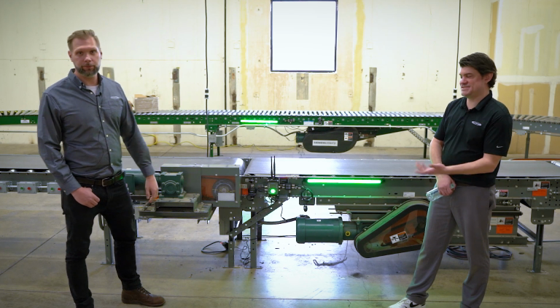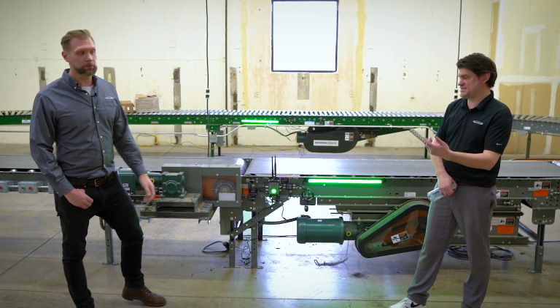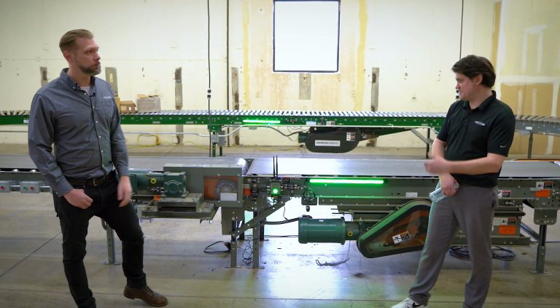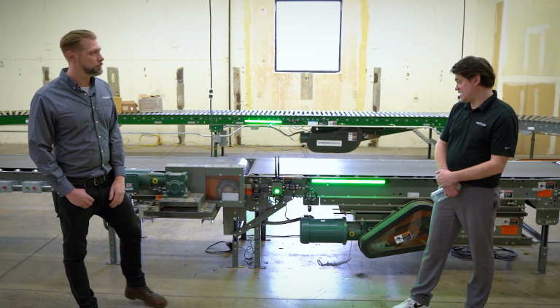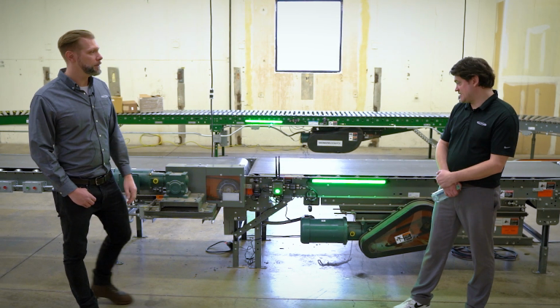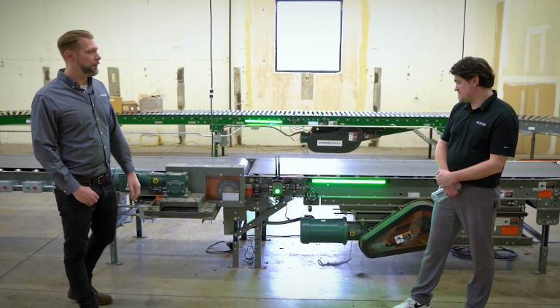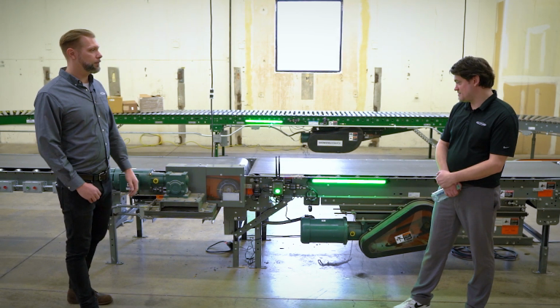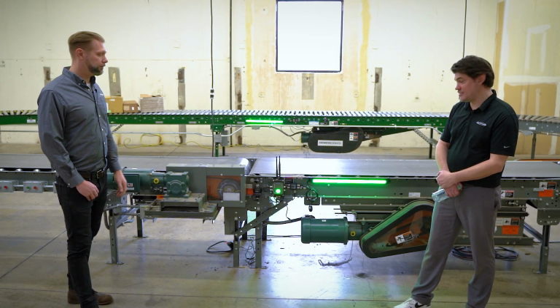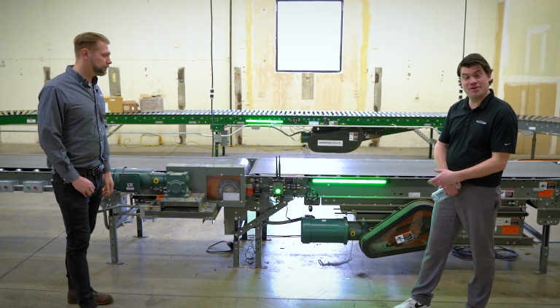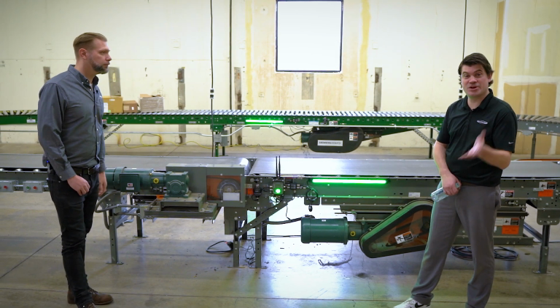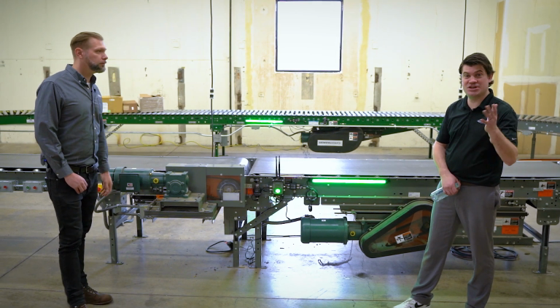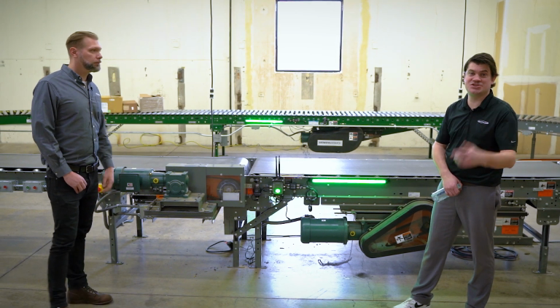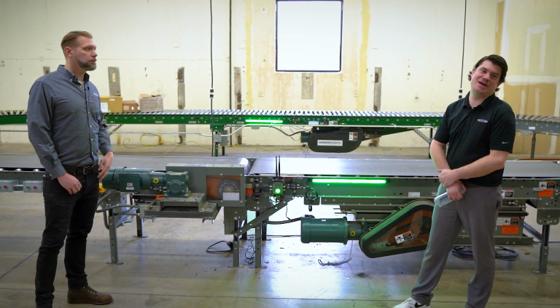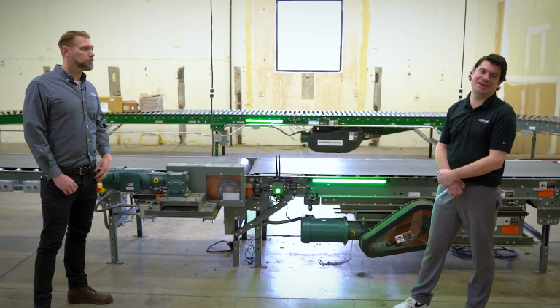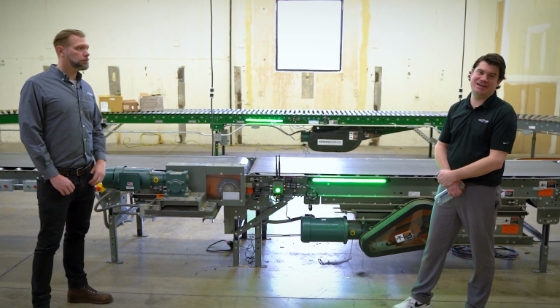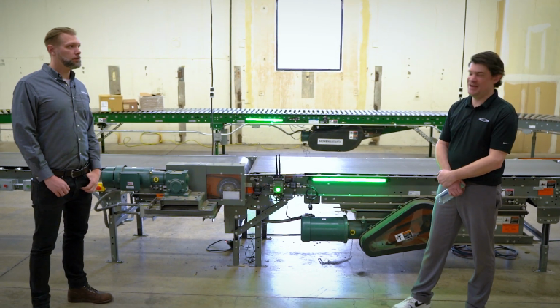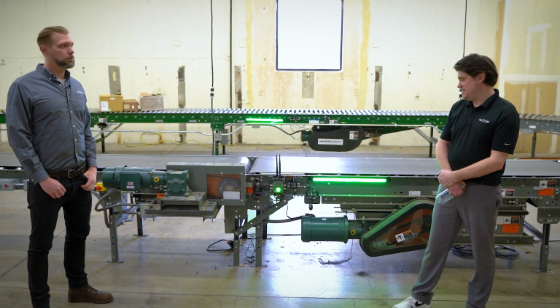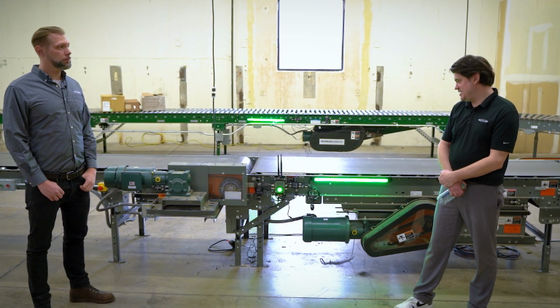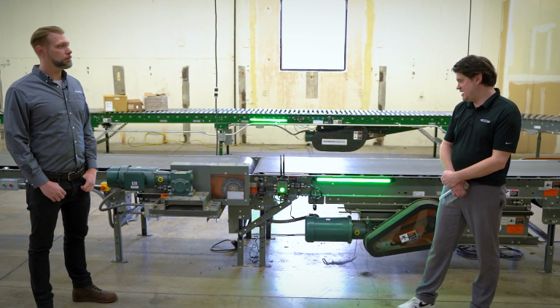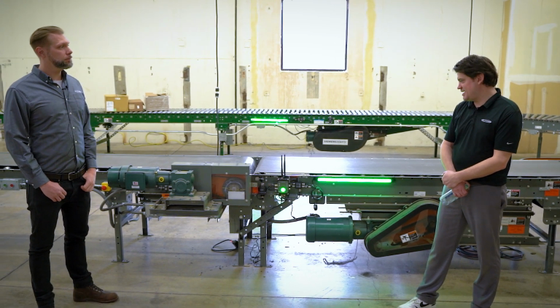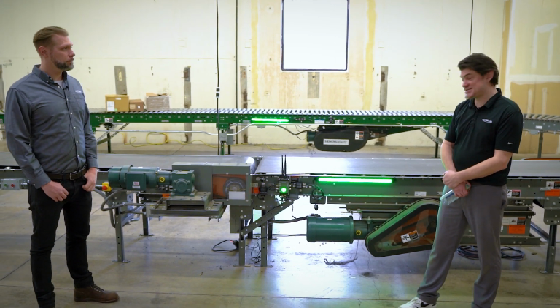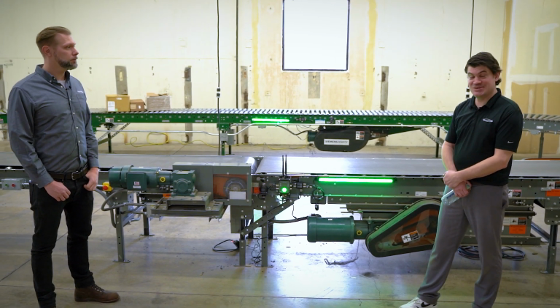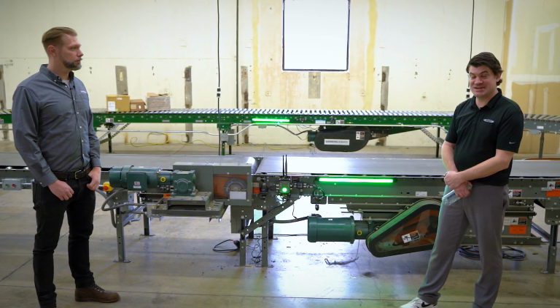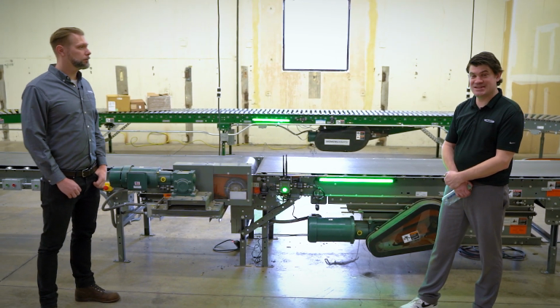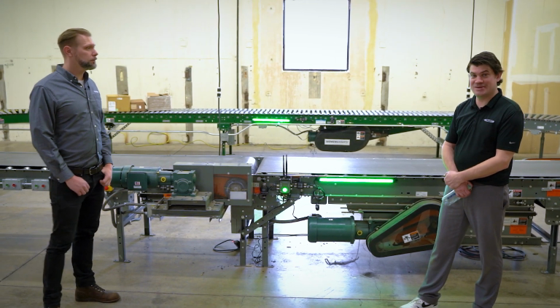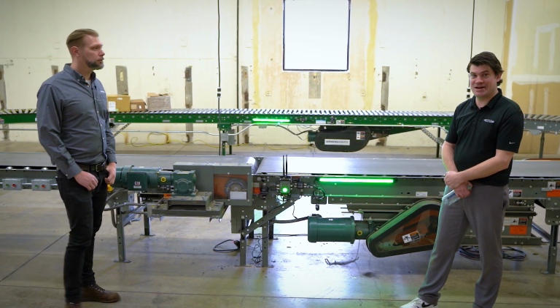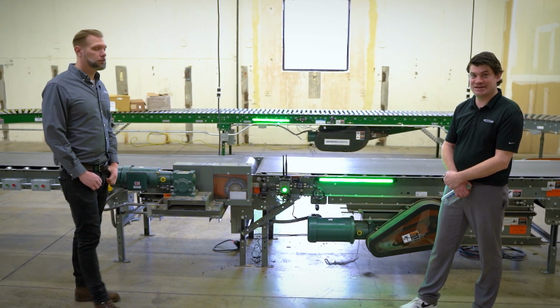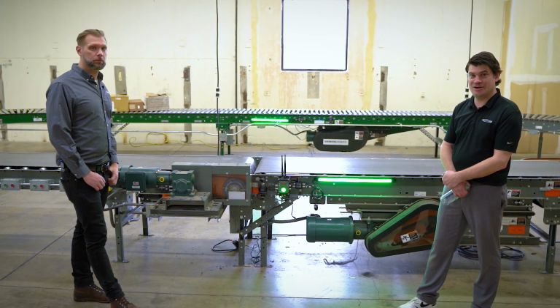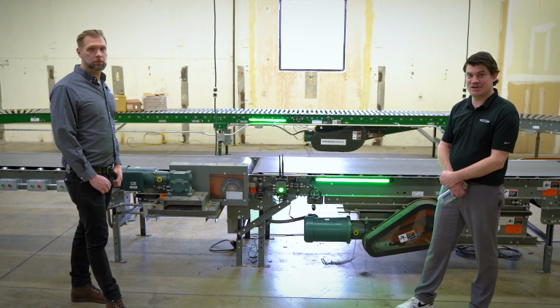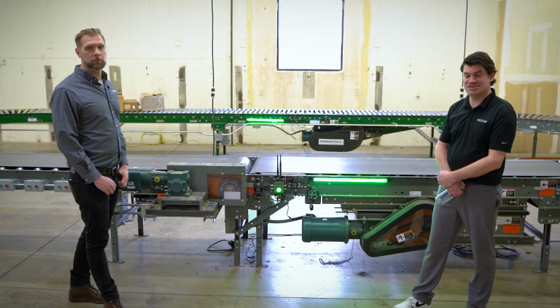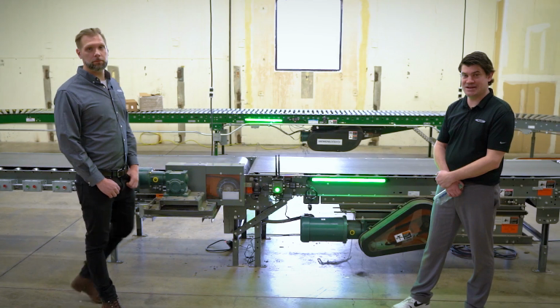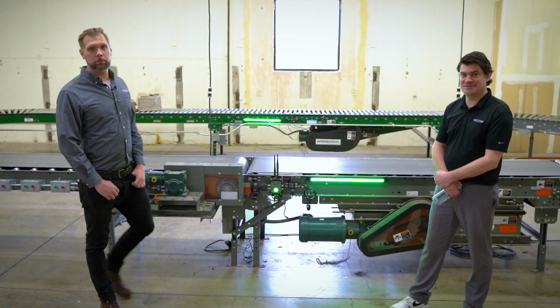That's awesome. Thanks, man. We really appreciate your time today. The X2 is an exciting product — hope you guys check it out.